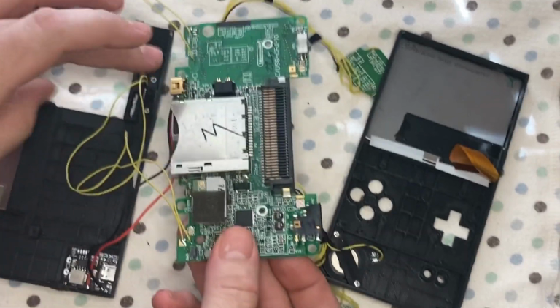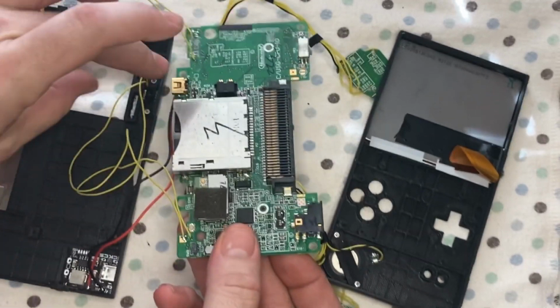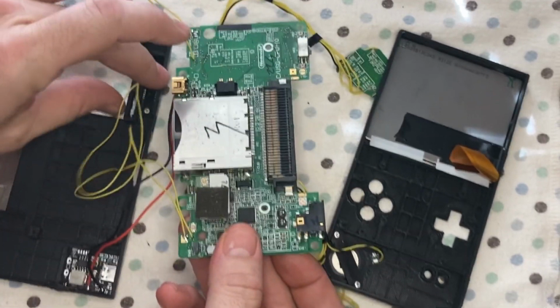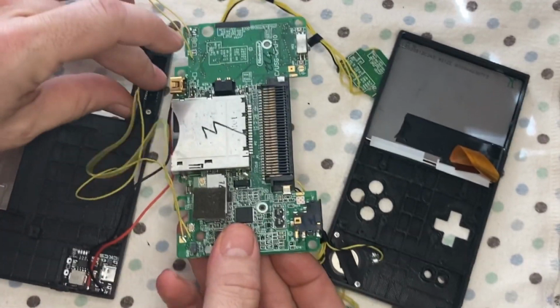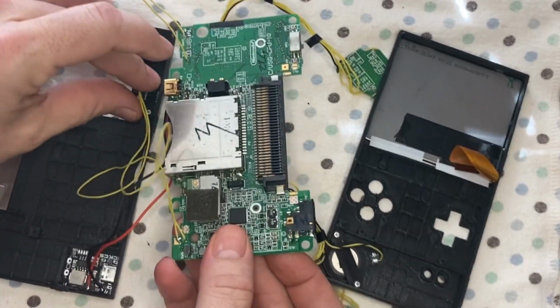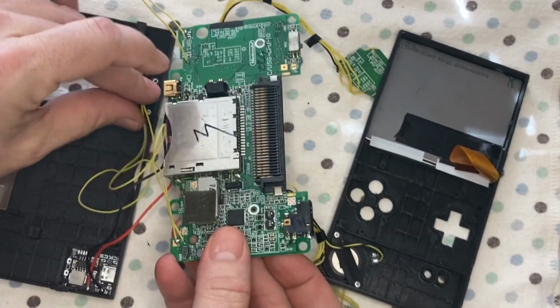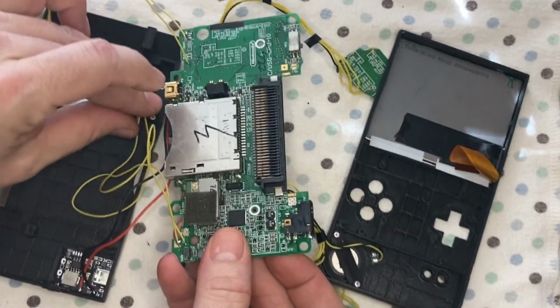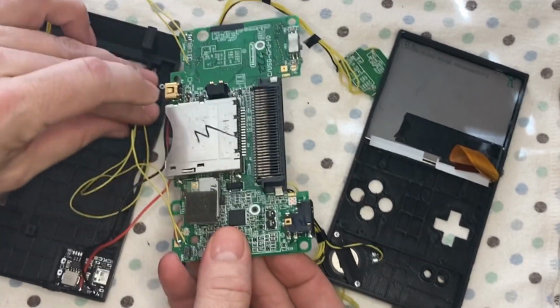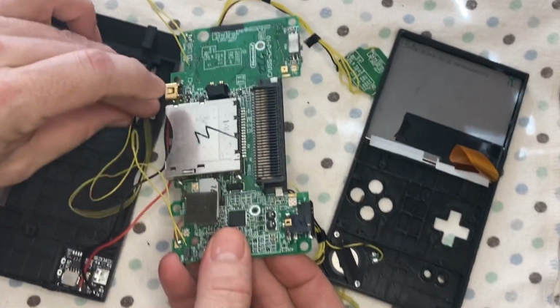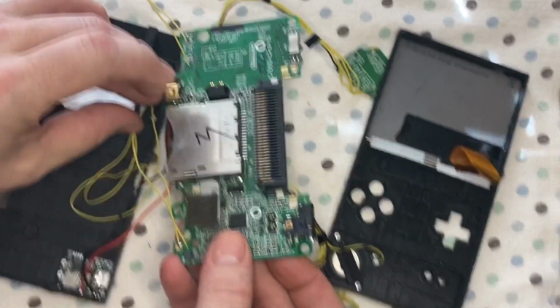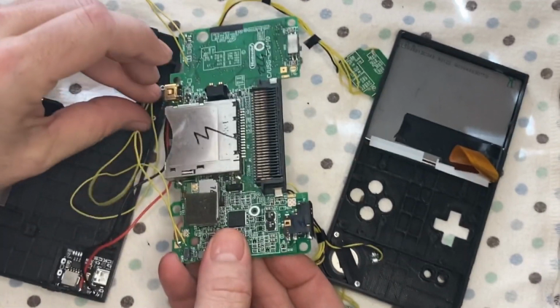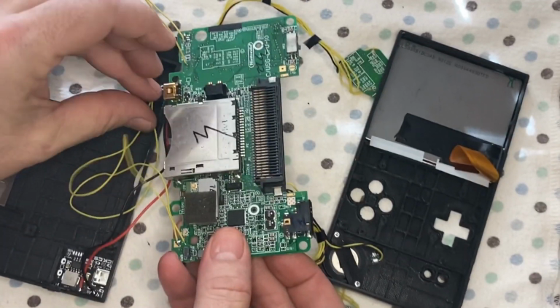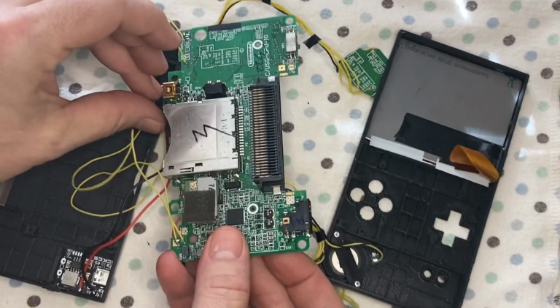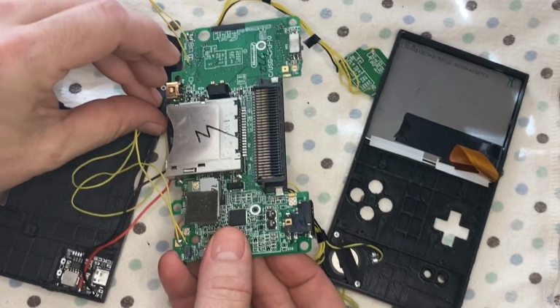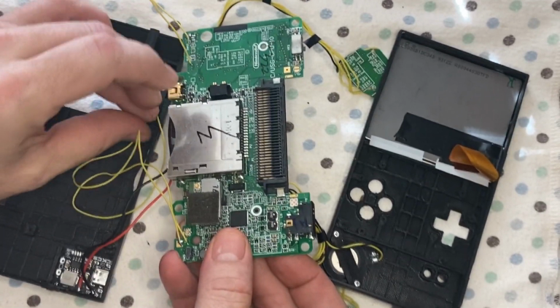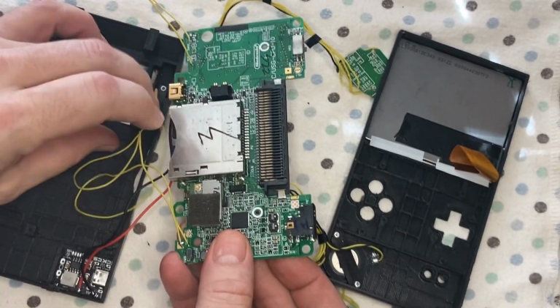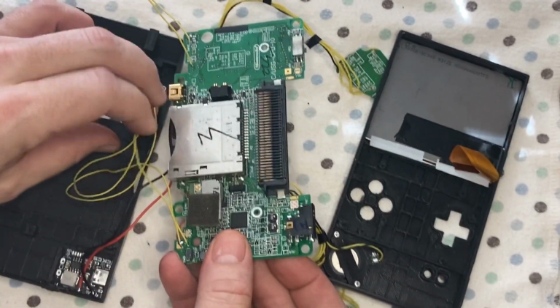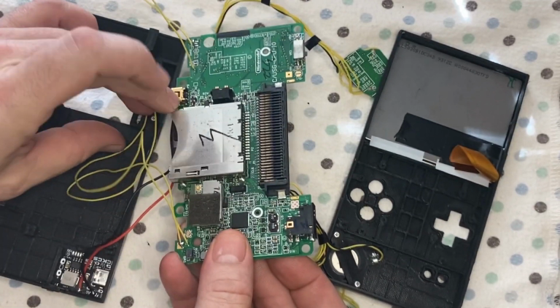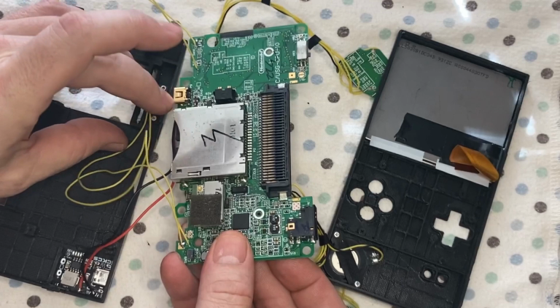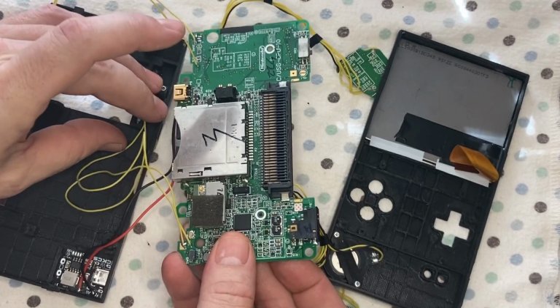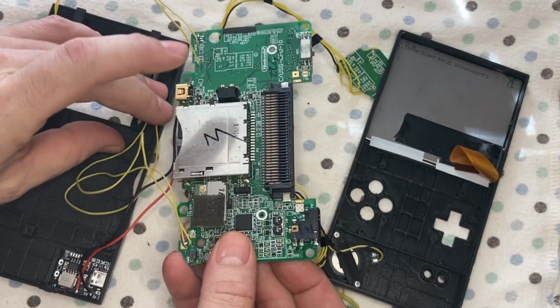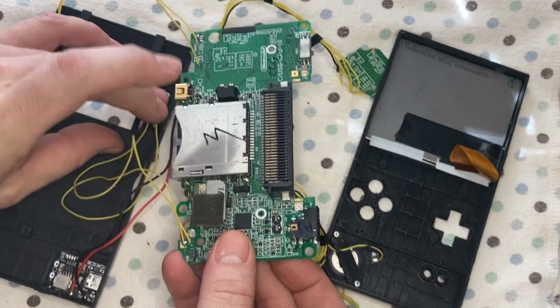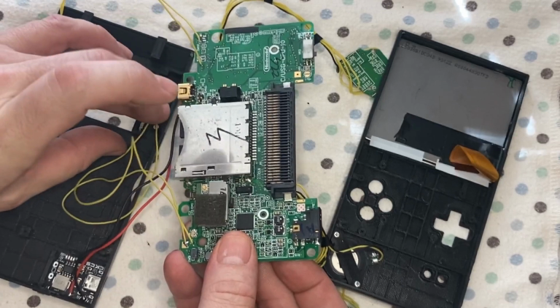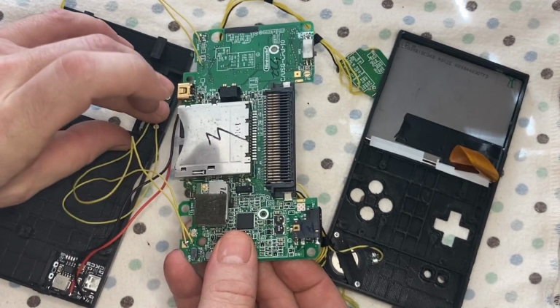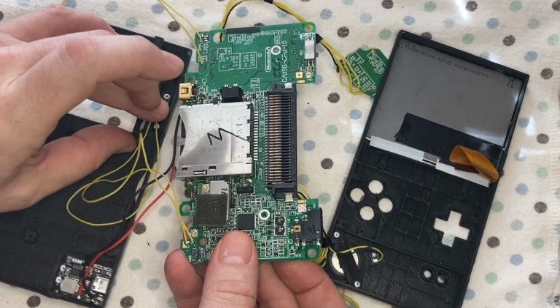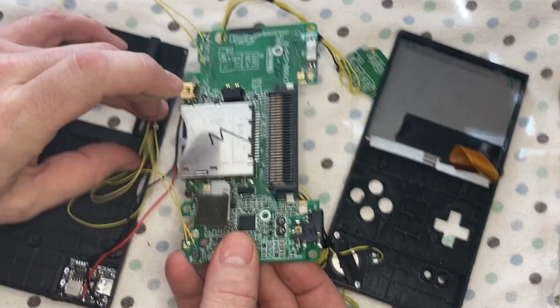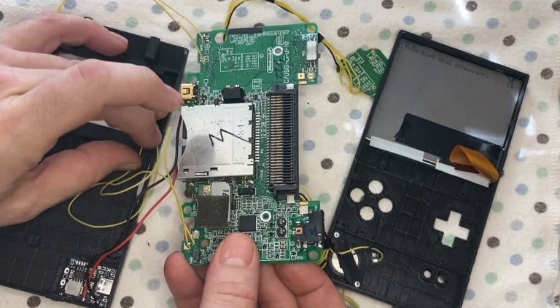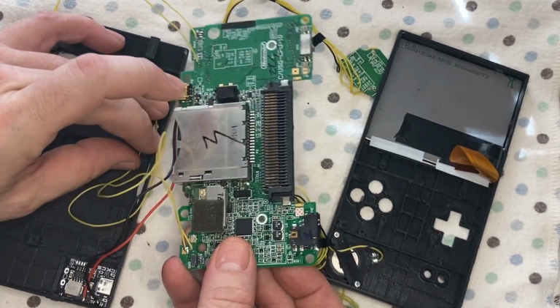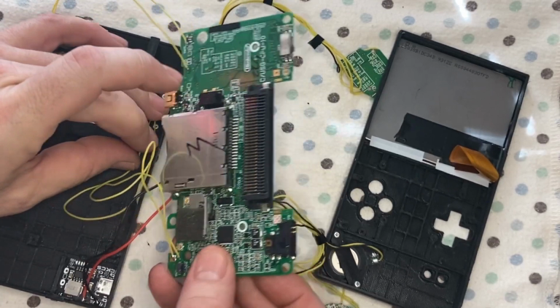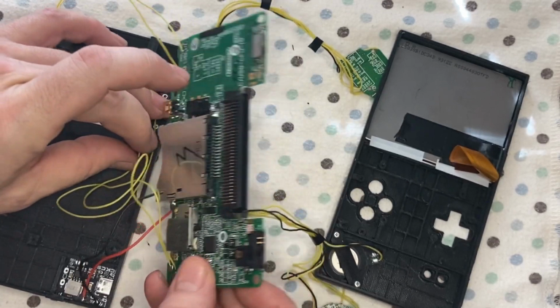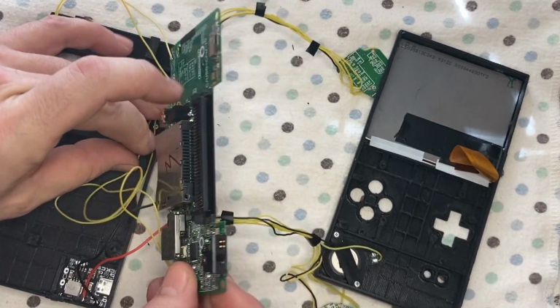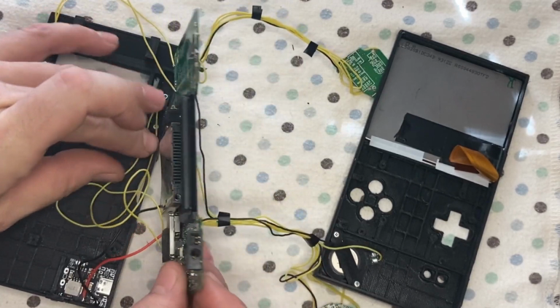Now that I botched that up — no I'm kidding, it works great.